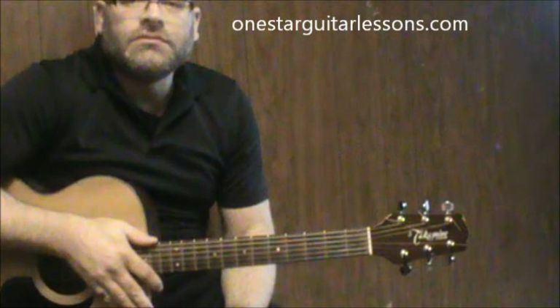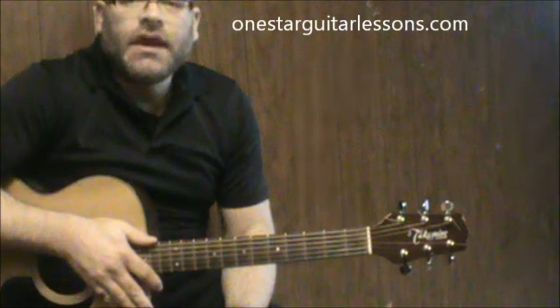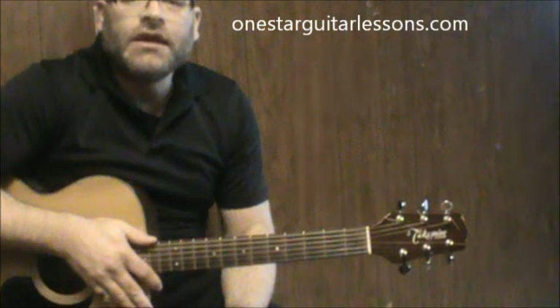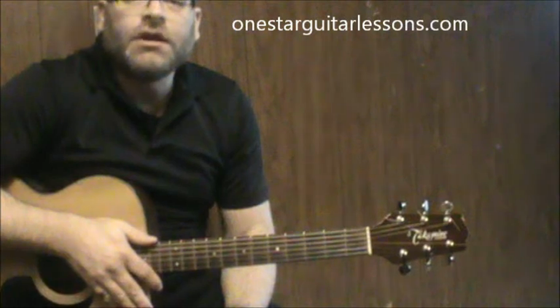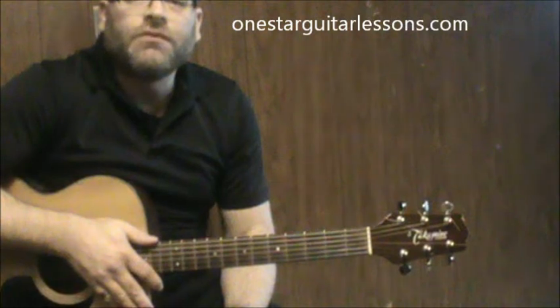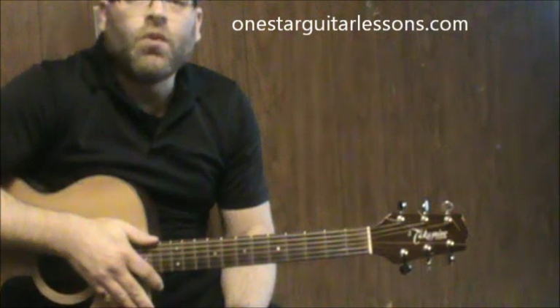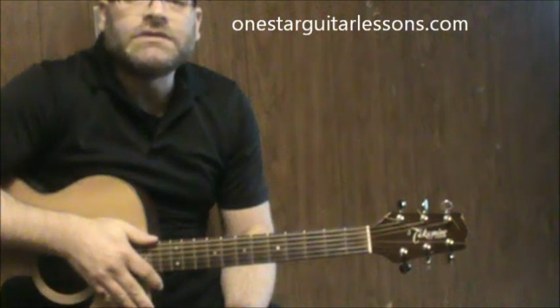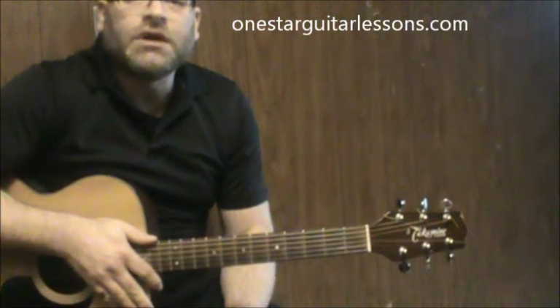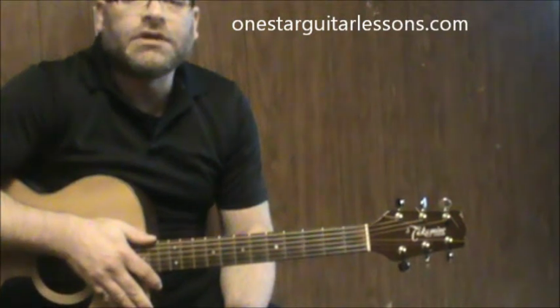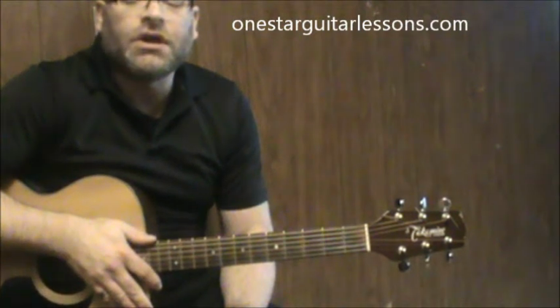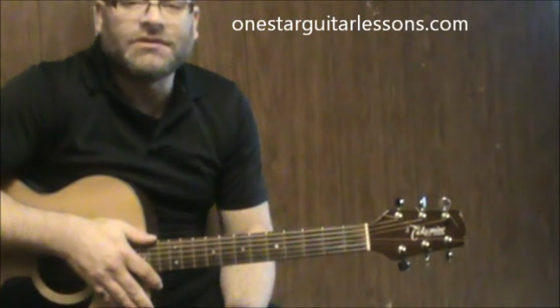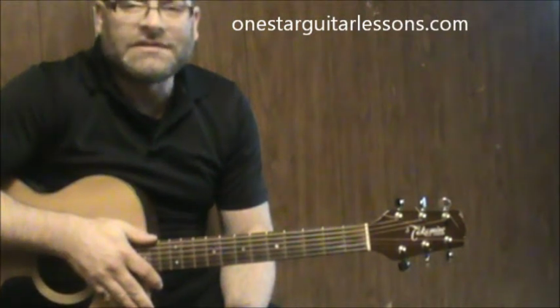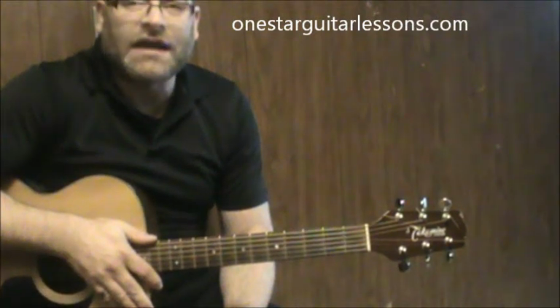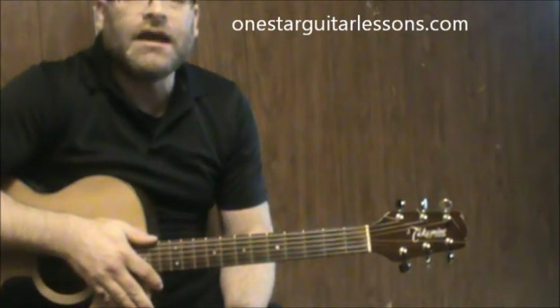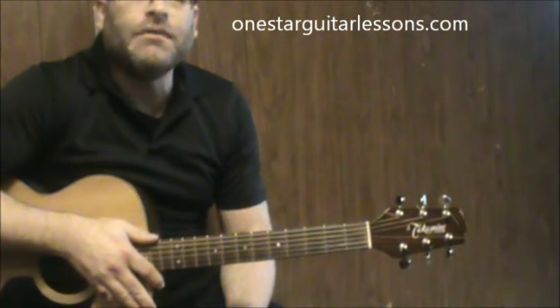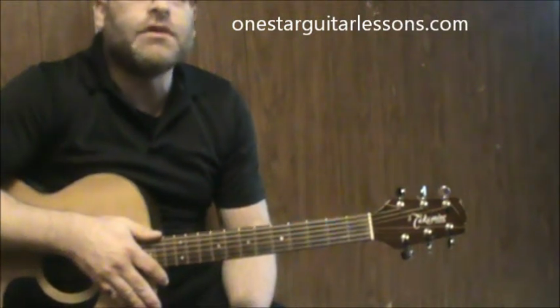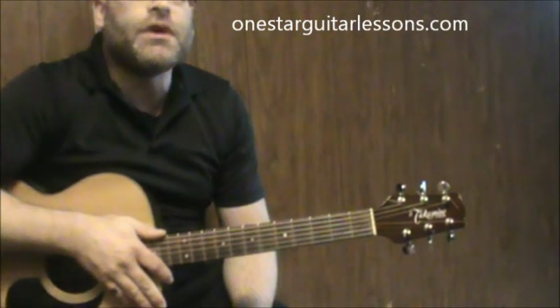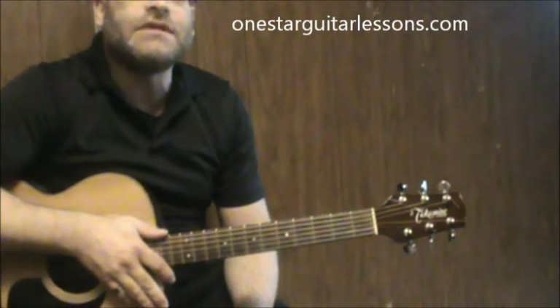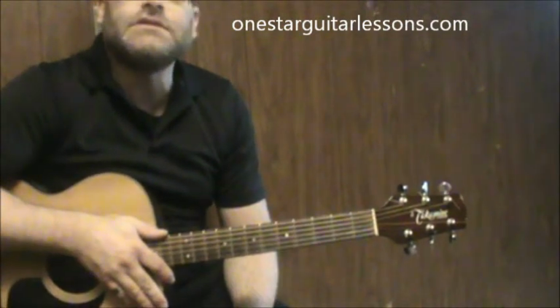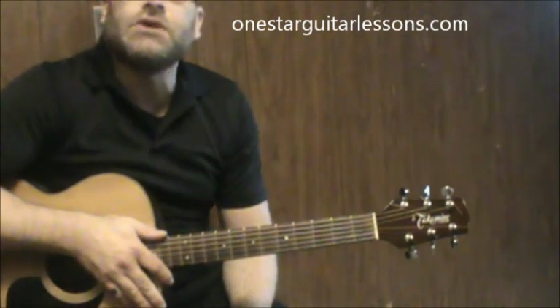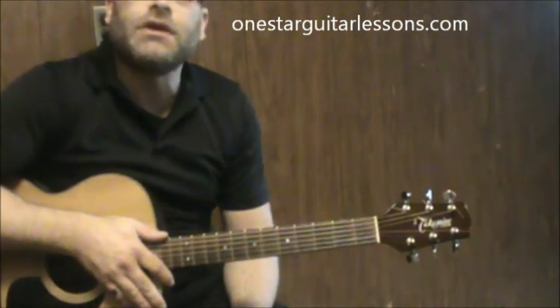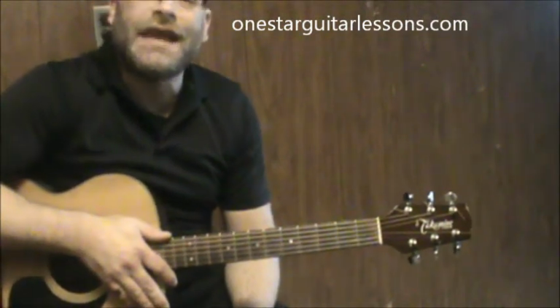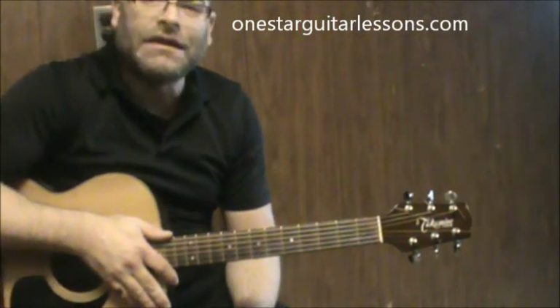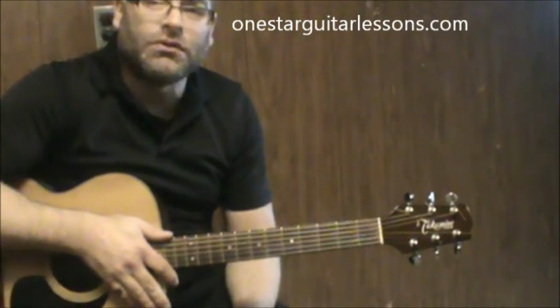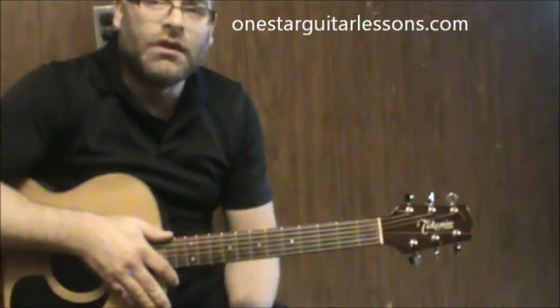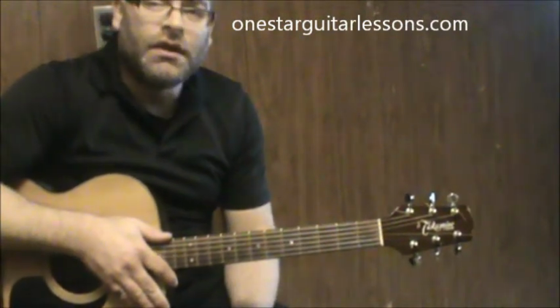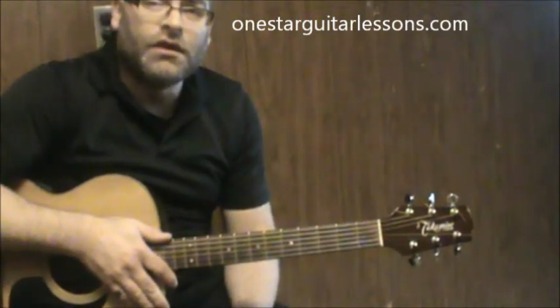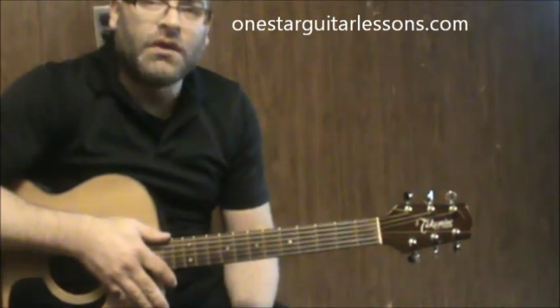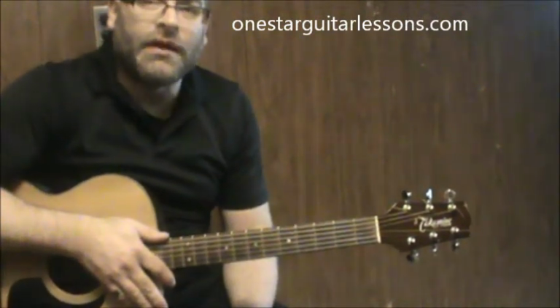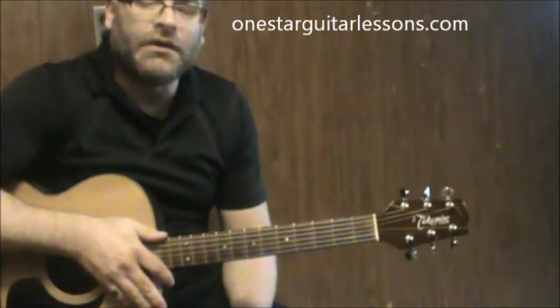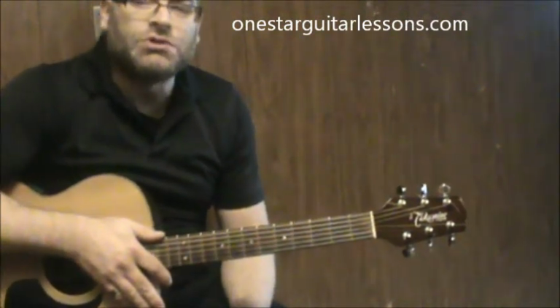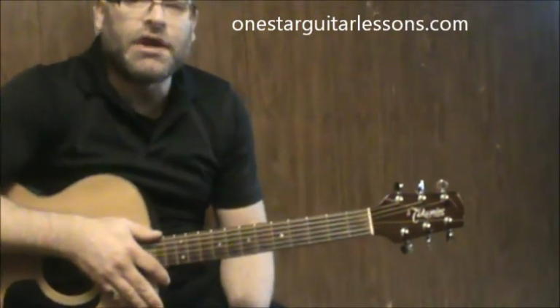Hey, Eric here from OneStarGuitarLessons.com. I'm giving you a quick lesson on Candle in the Wind by Elton John.